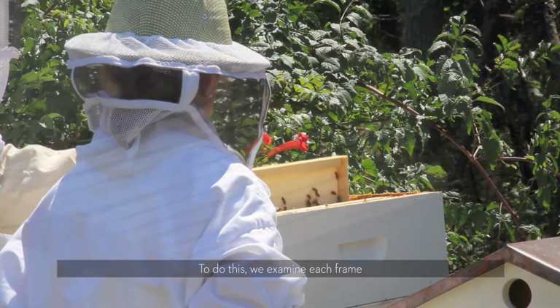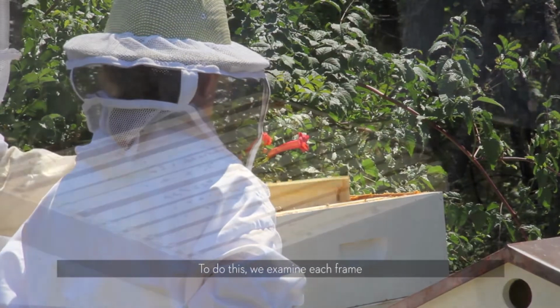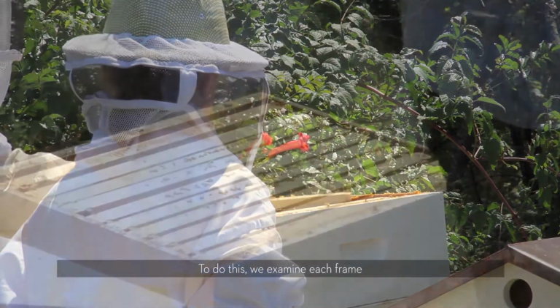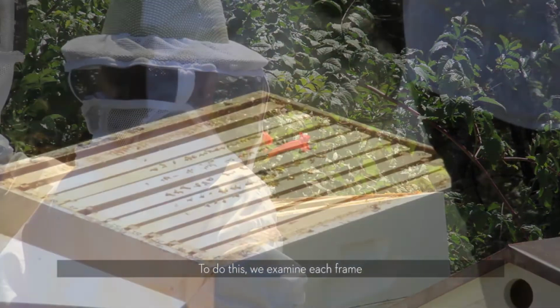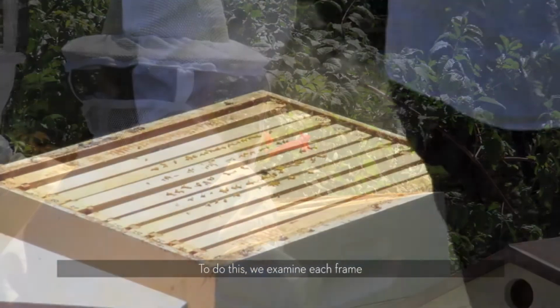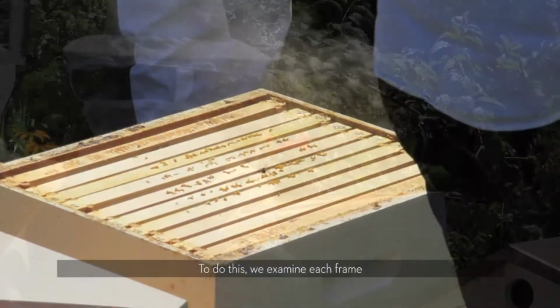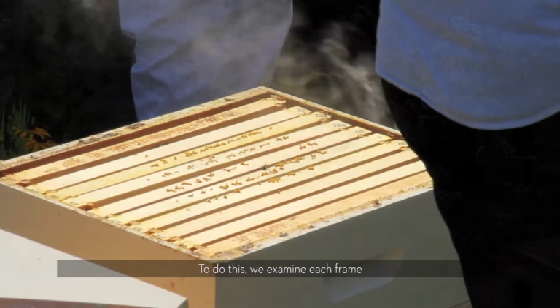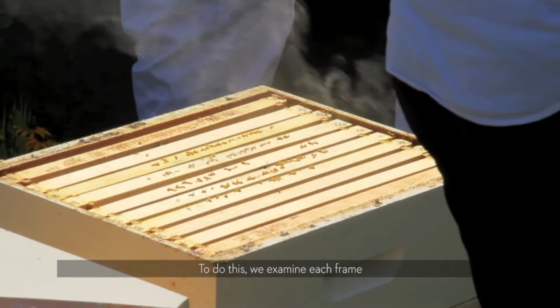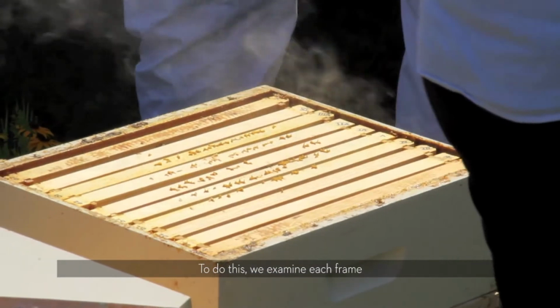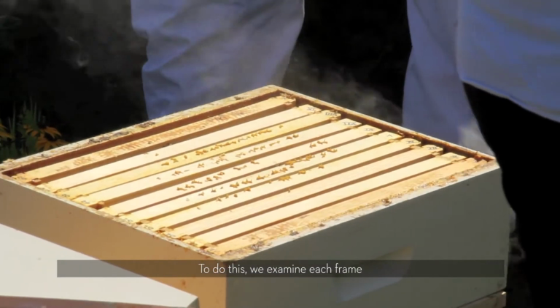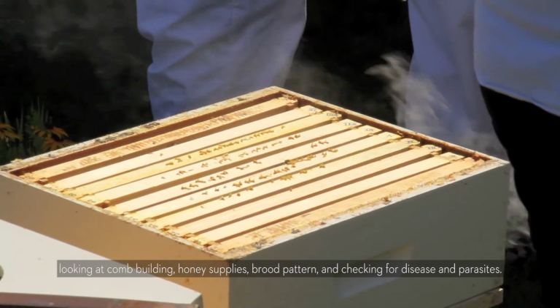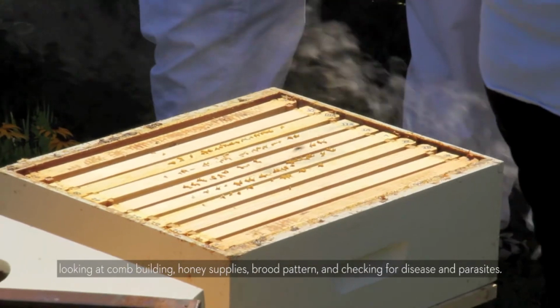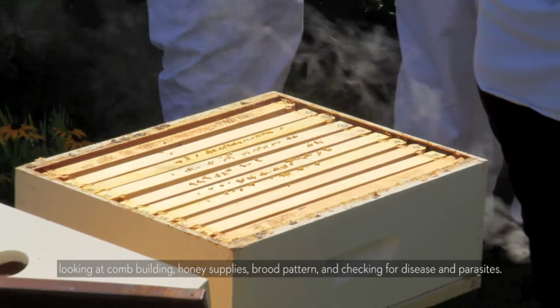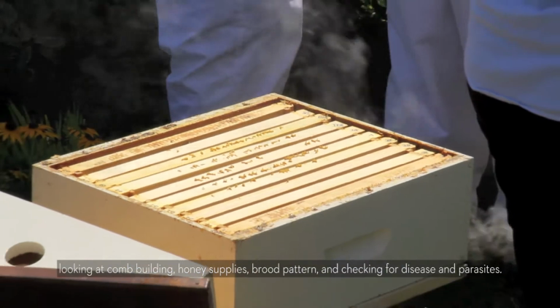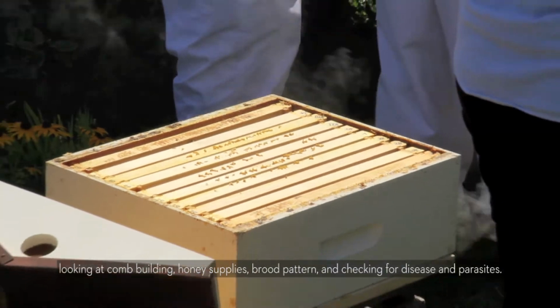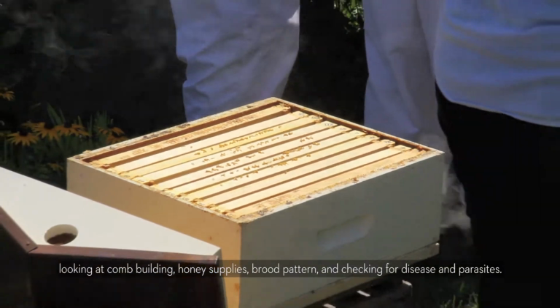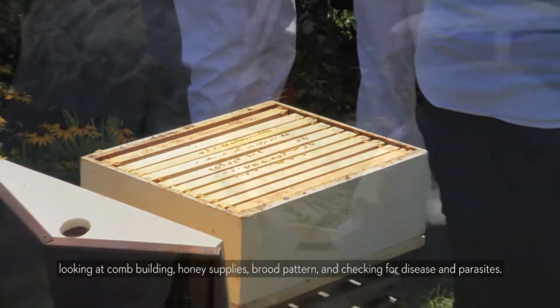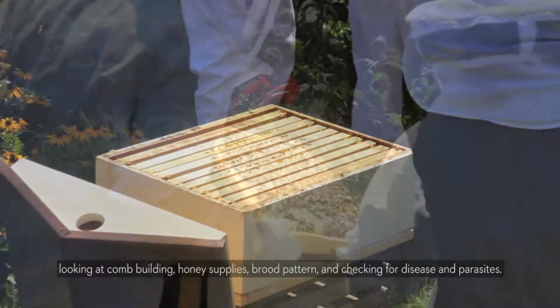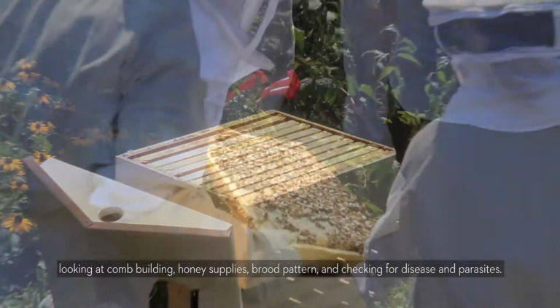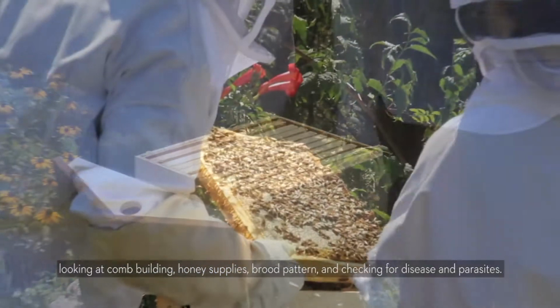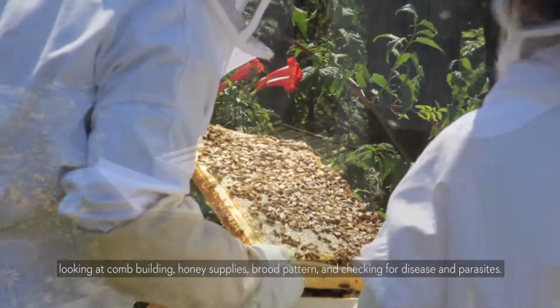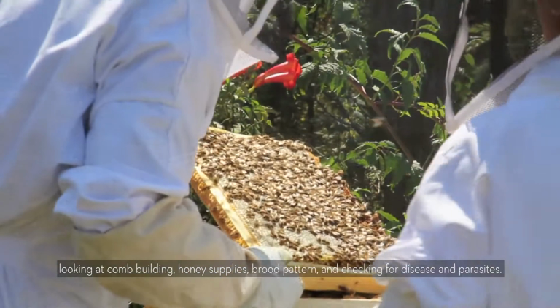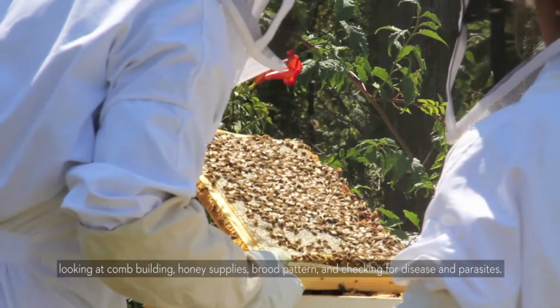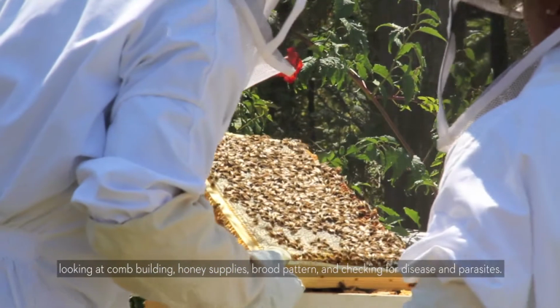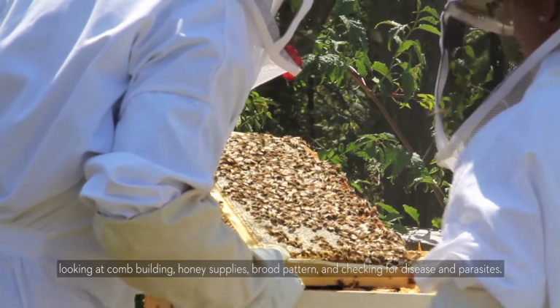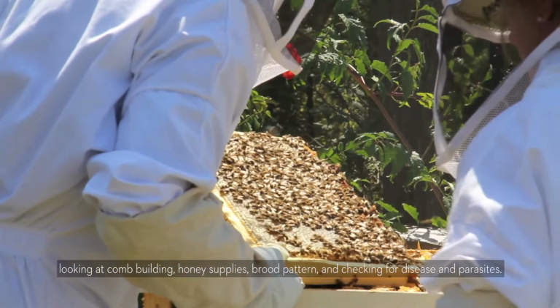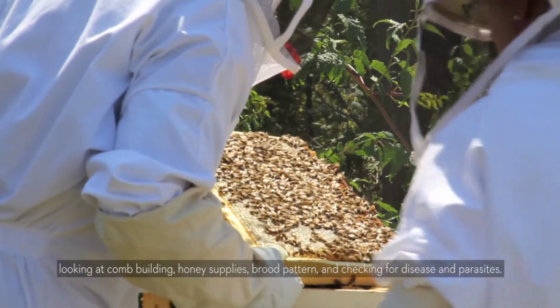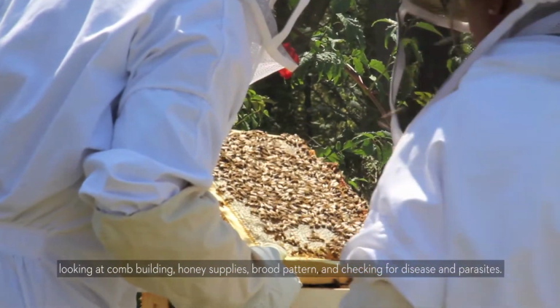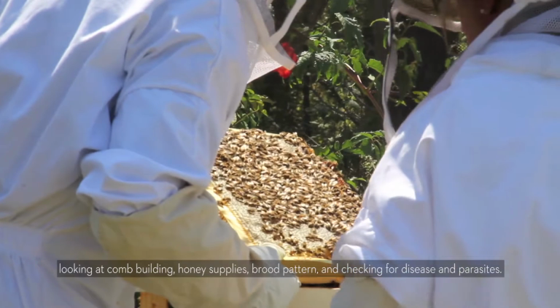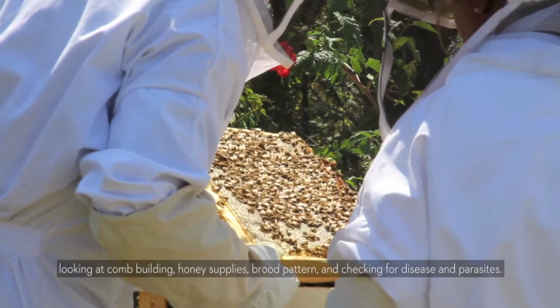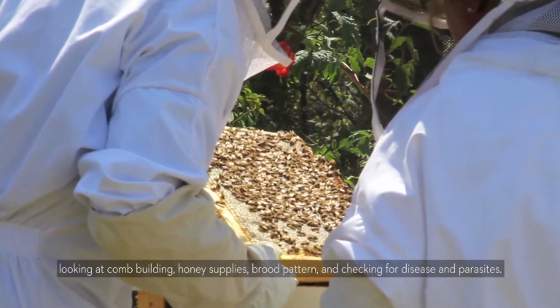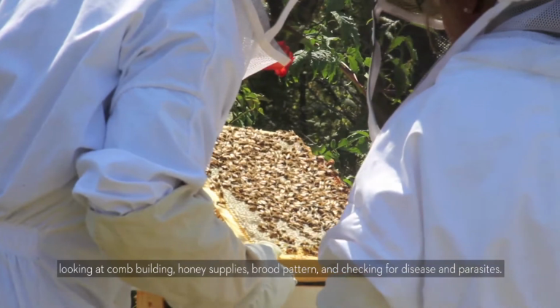To do this, we examine each frame, looking at comb building, honey supplies, brood pattern, and checking for disease and parasites.